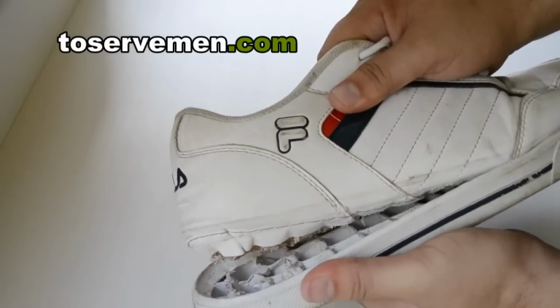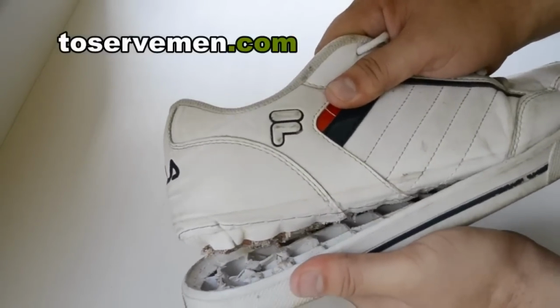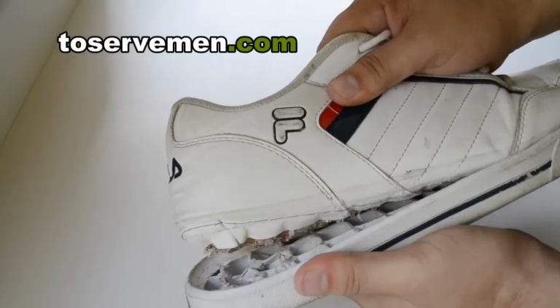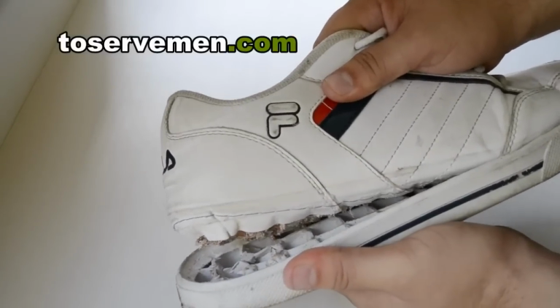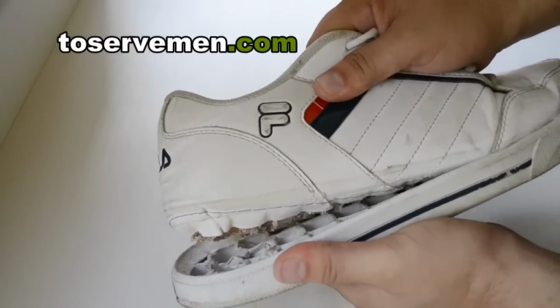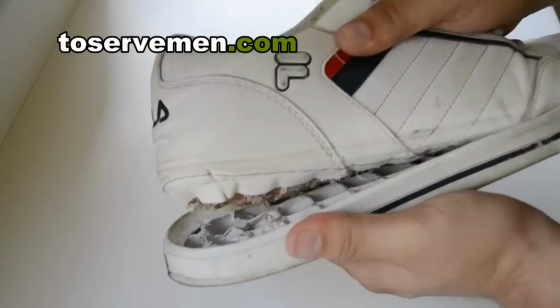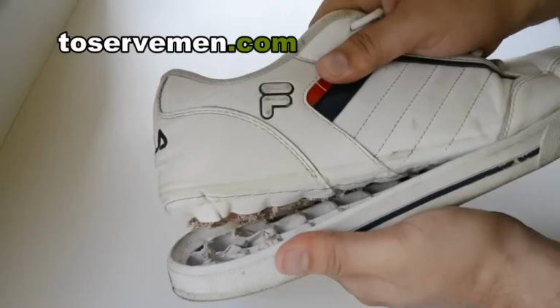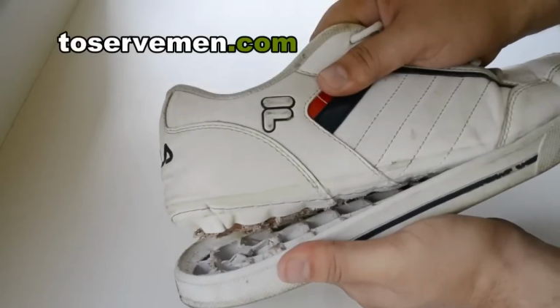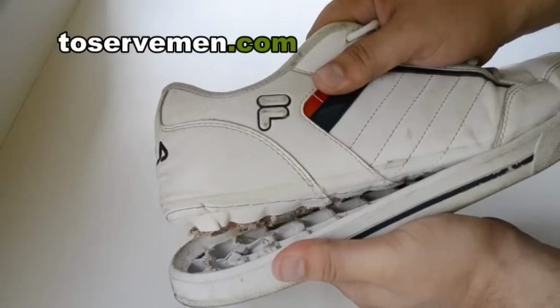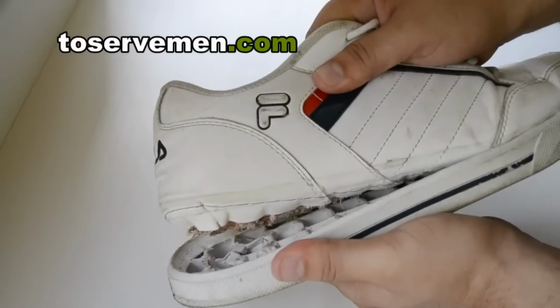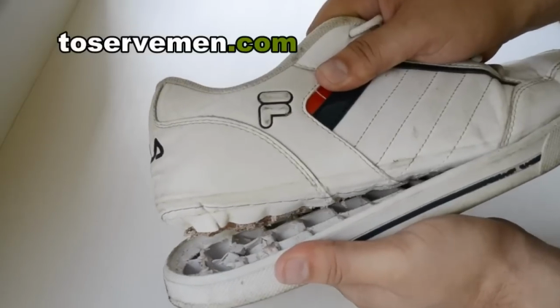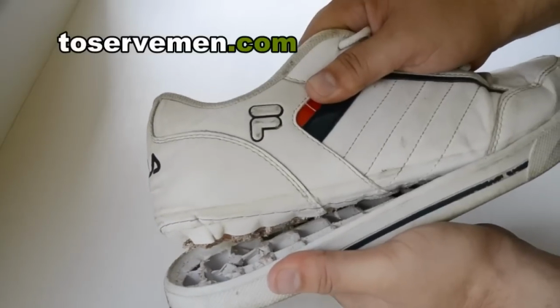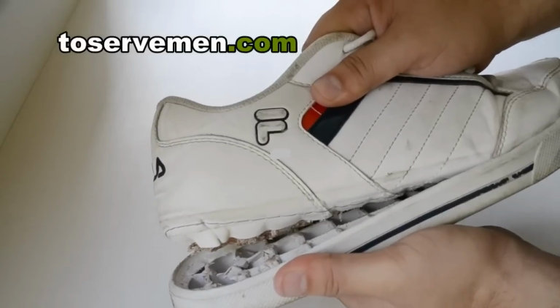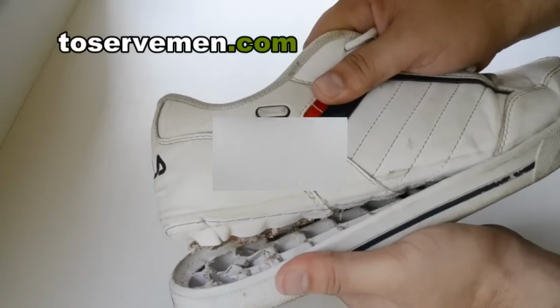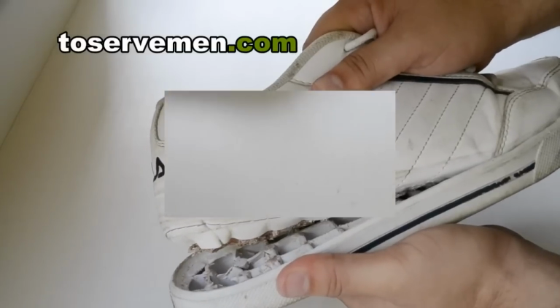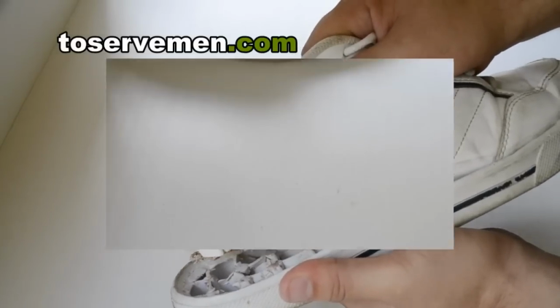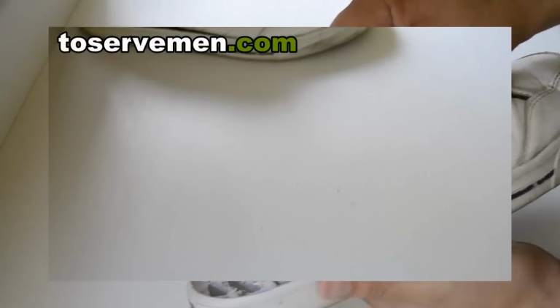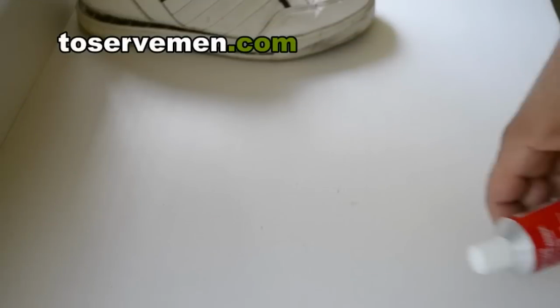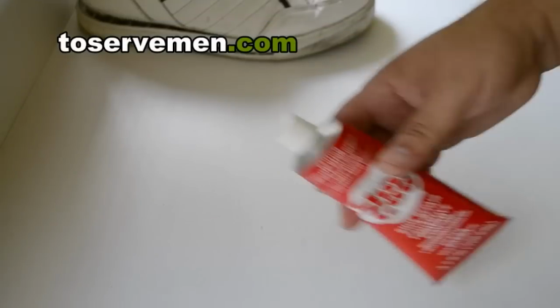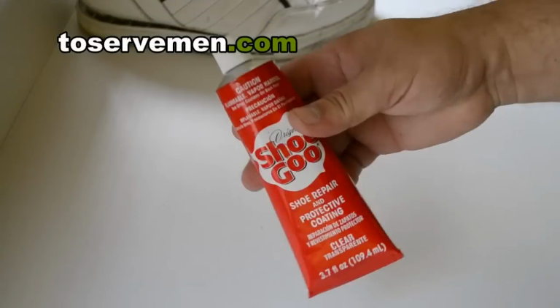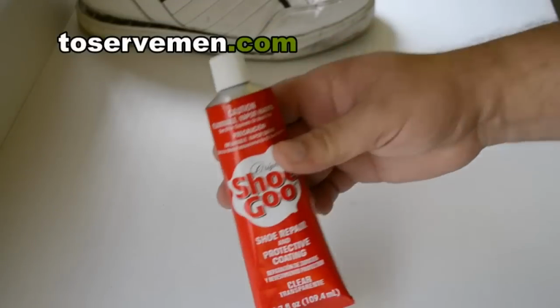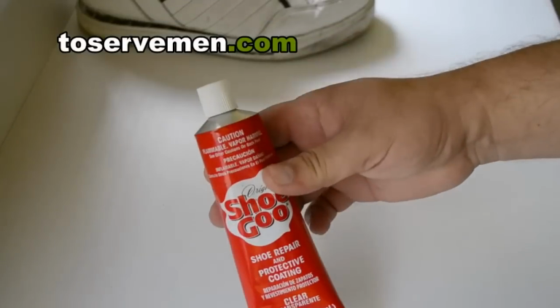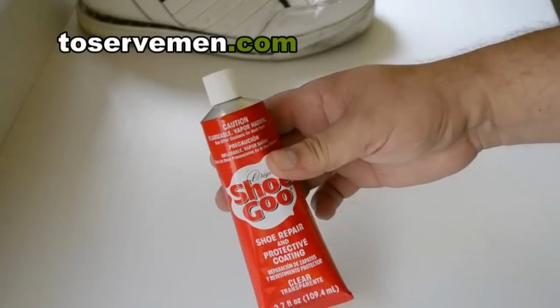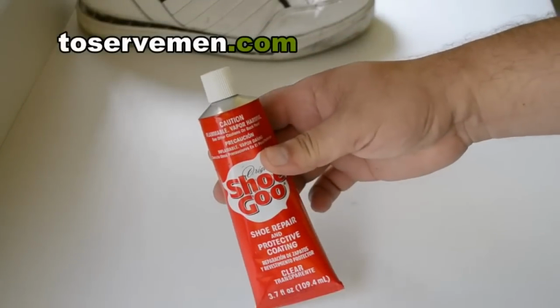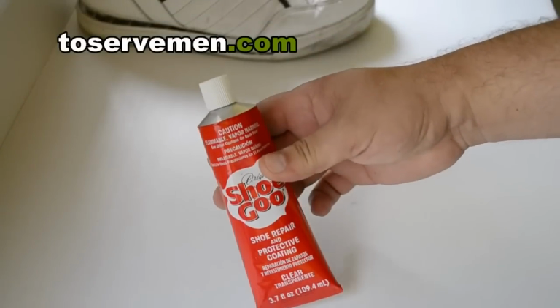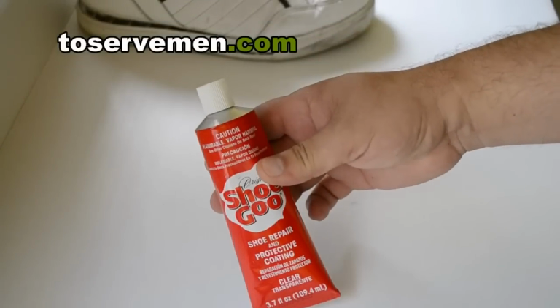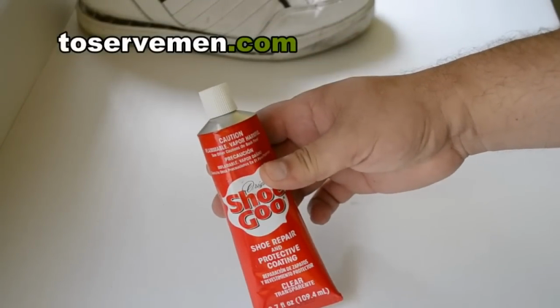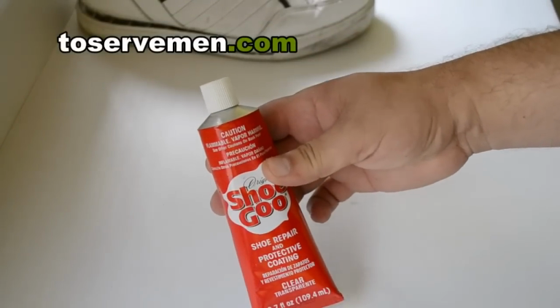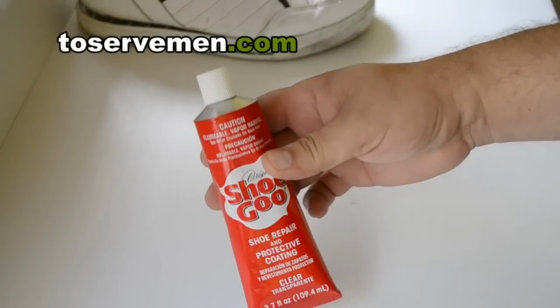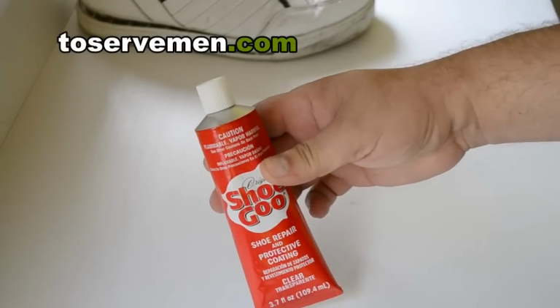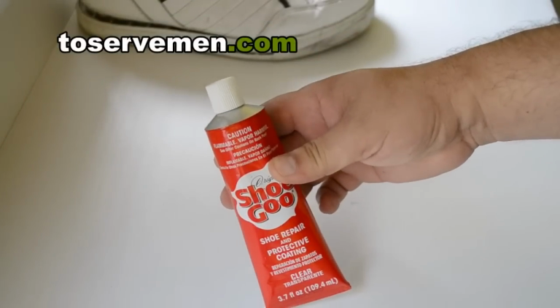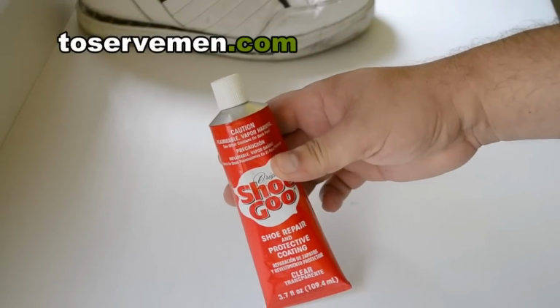Here's a really simple and cheap solution on how to fix that. There's a $4 product at your local store. It's called Shoe Goo.